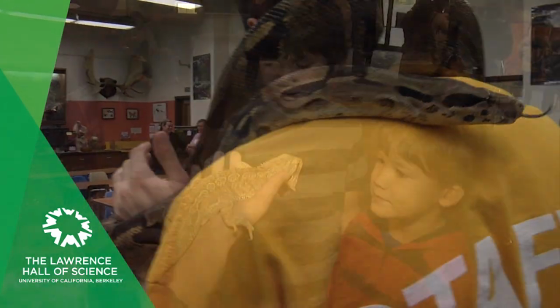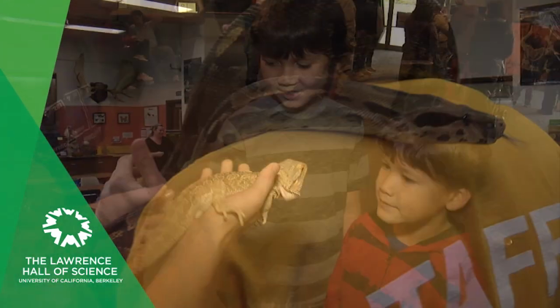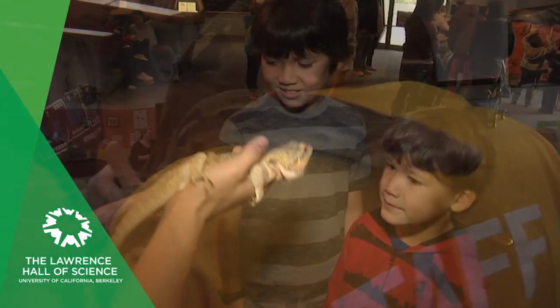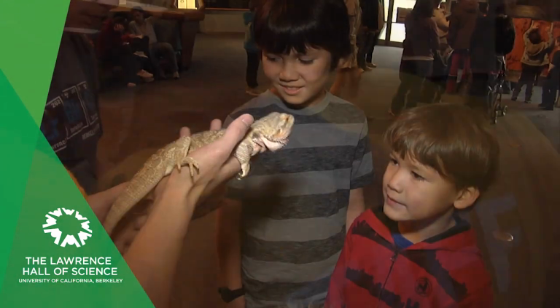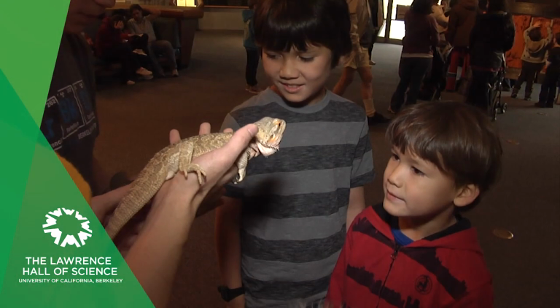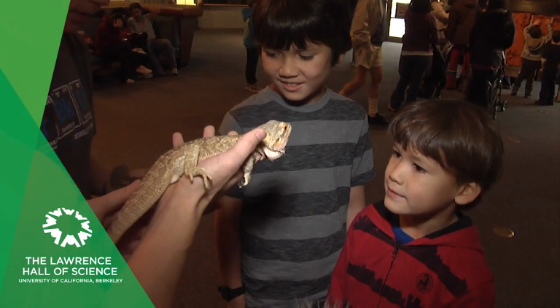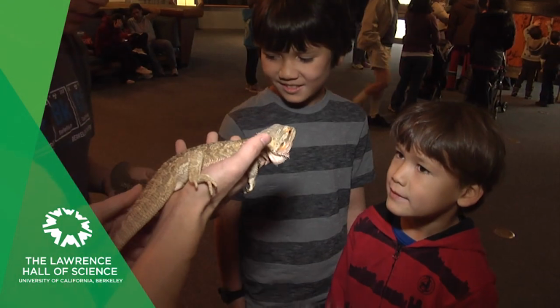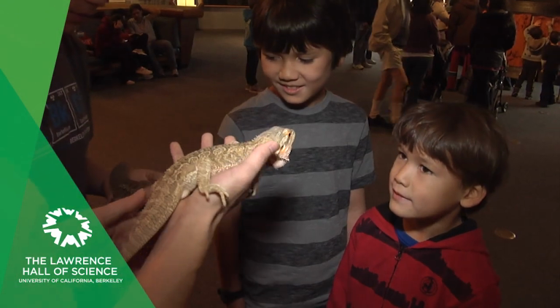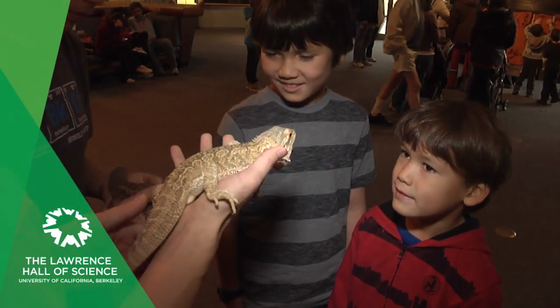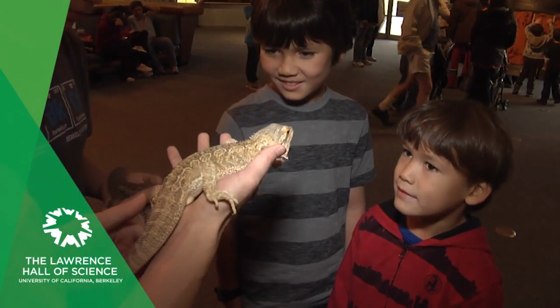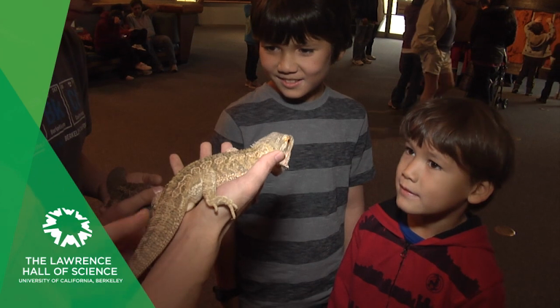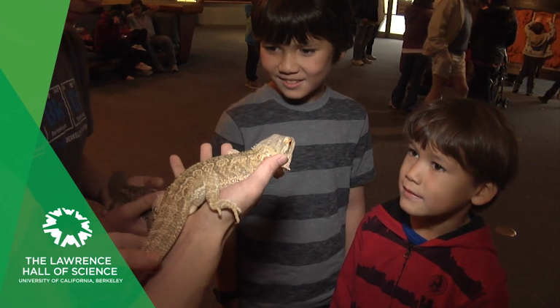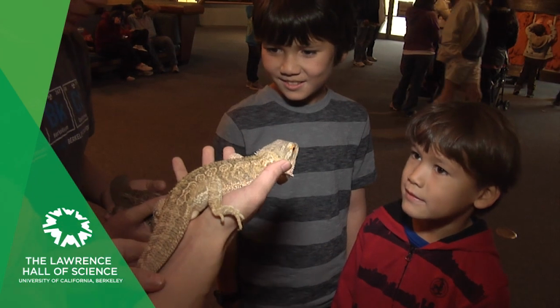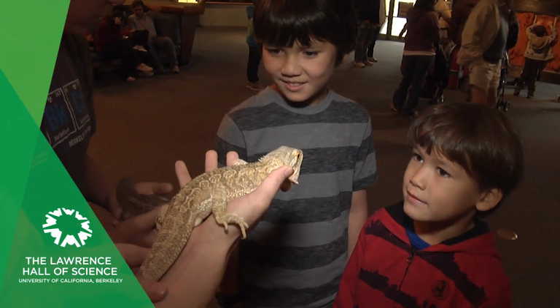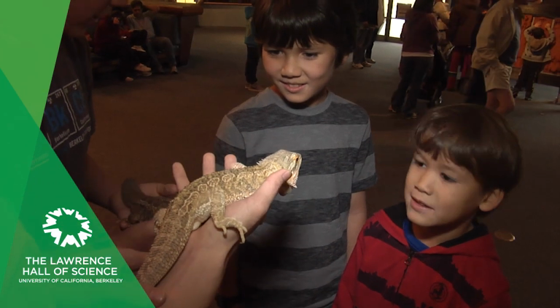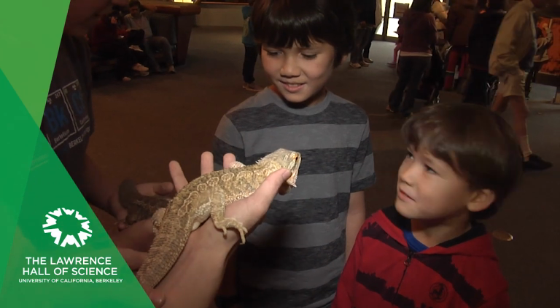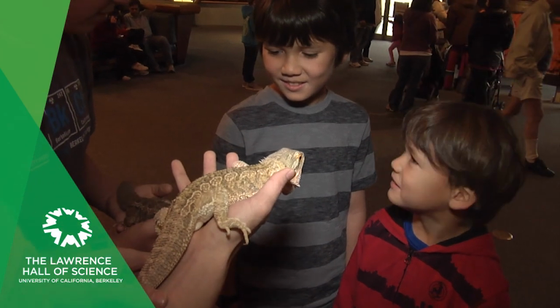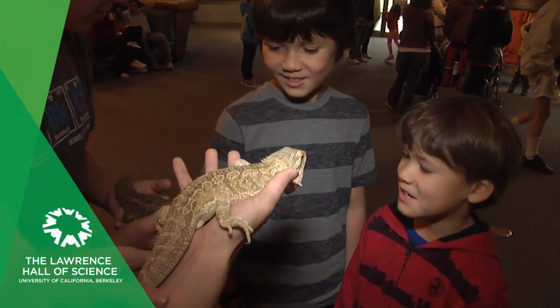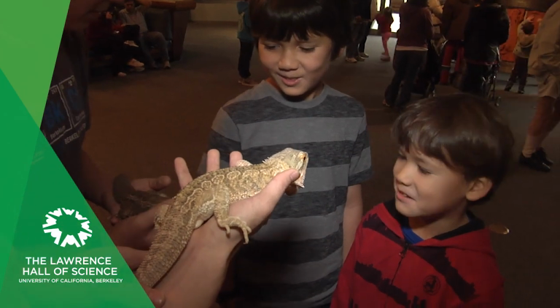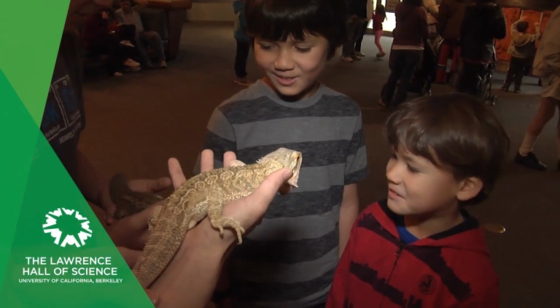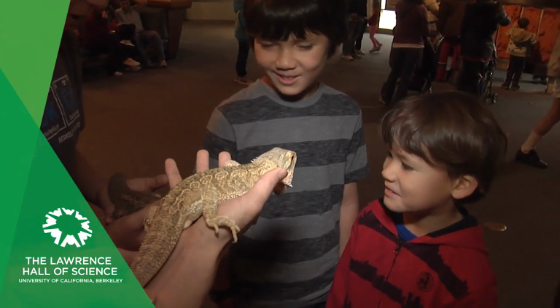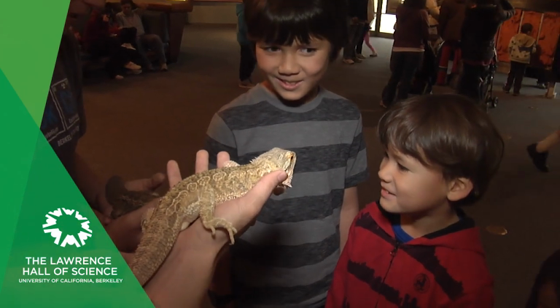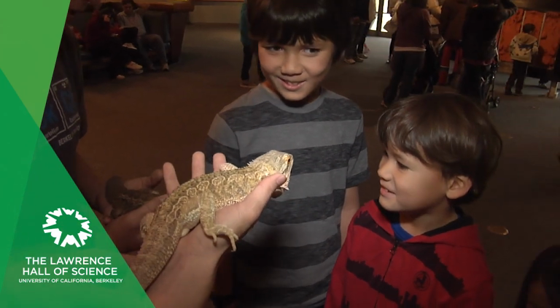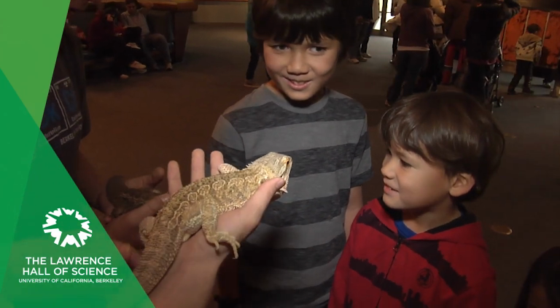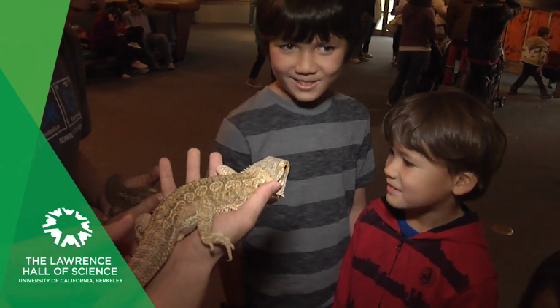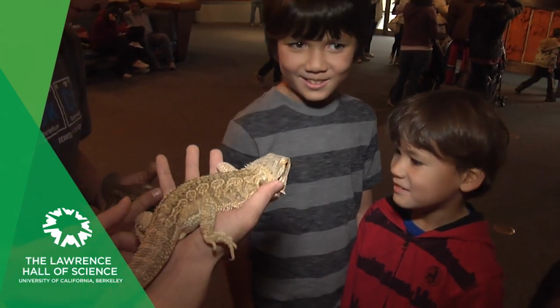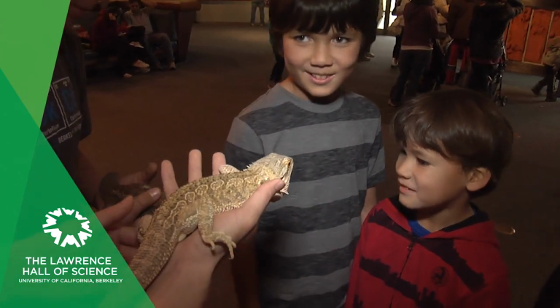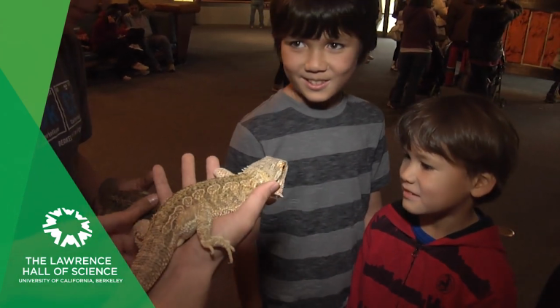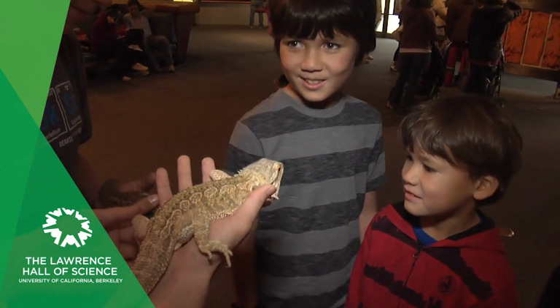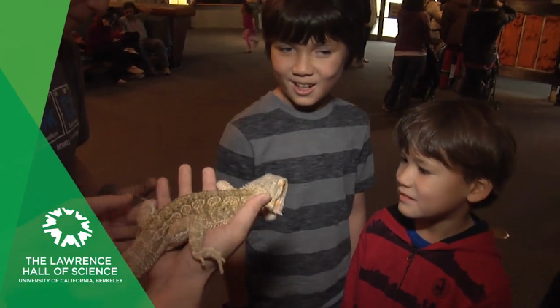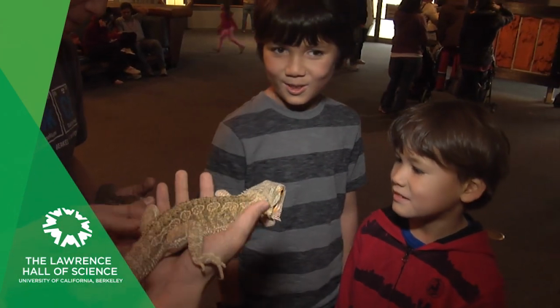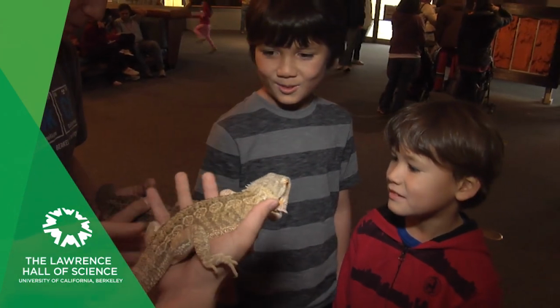If you saw these in the desert, do you think they look yummy? Would you want to eat it? No, me neither. That's why their skin helps them.